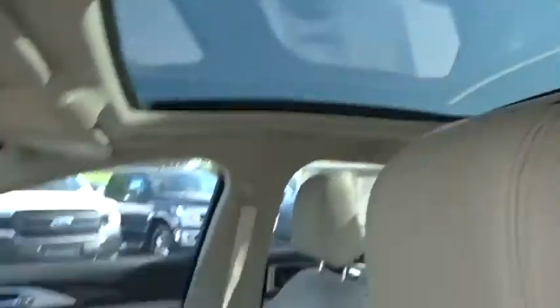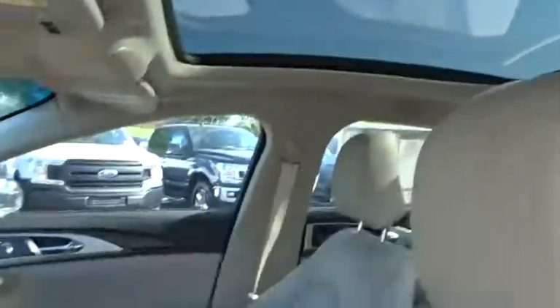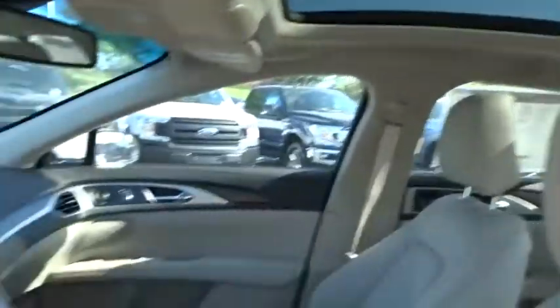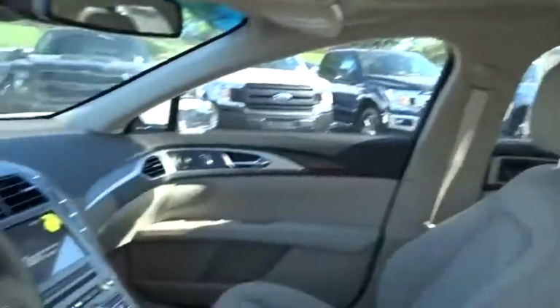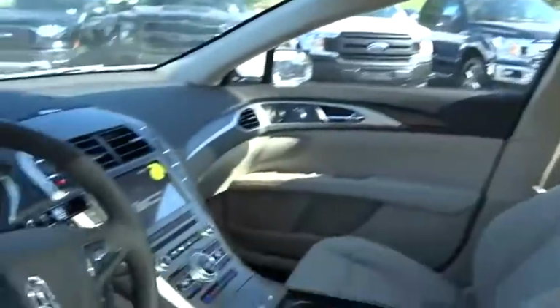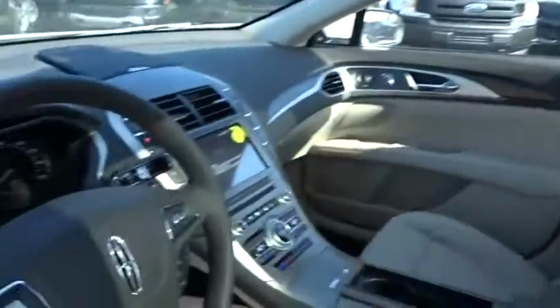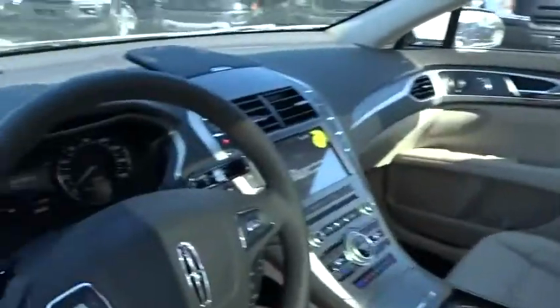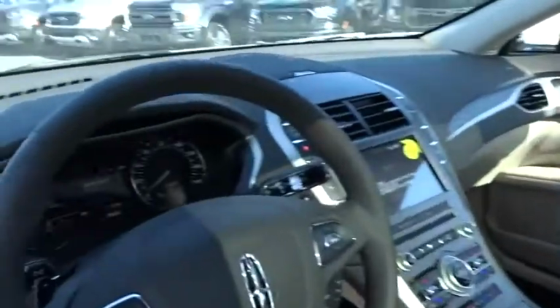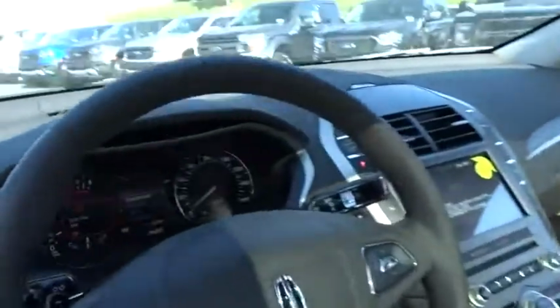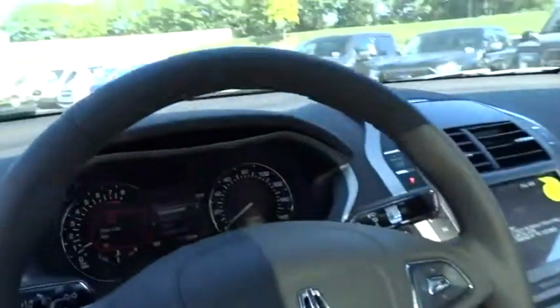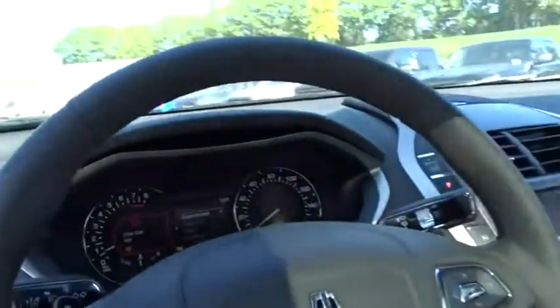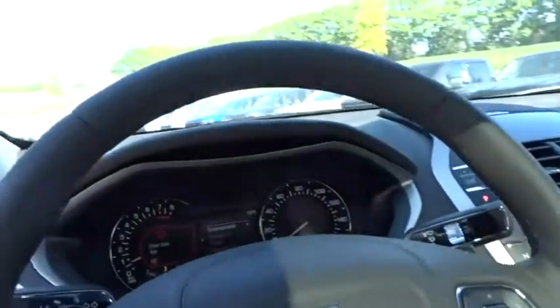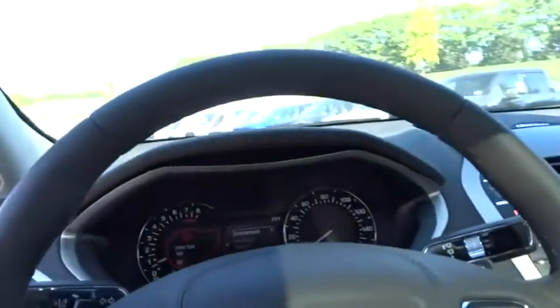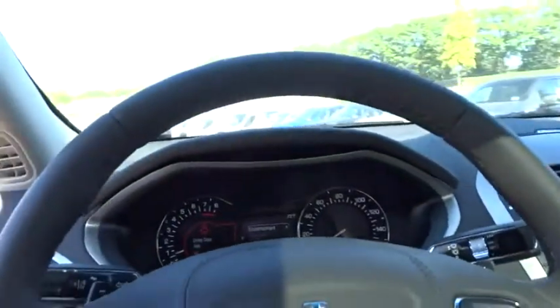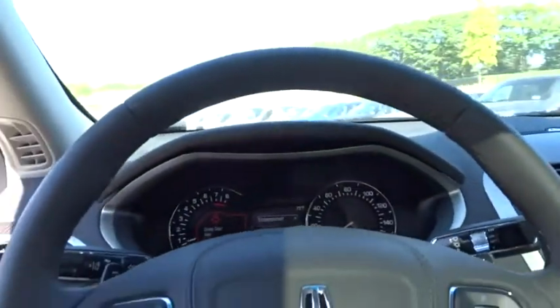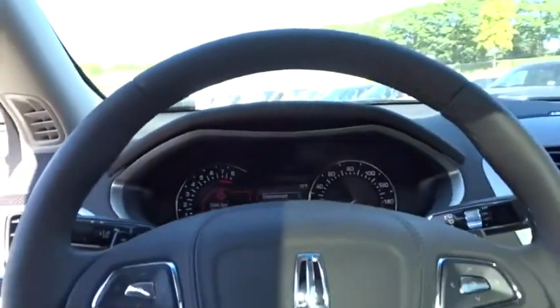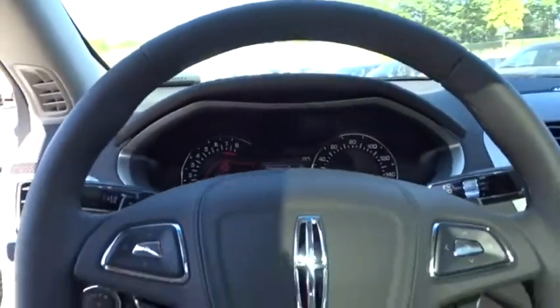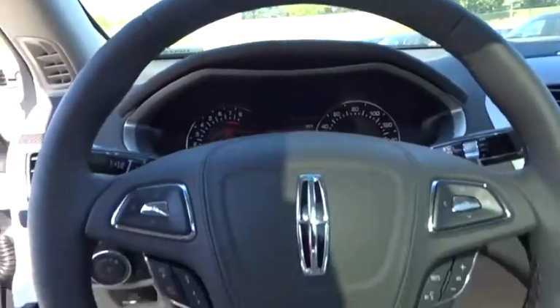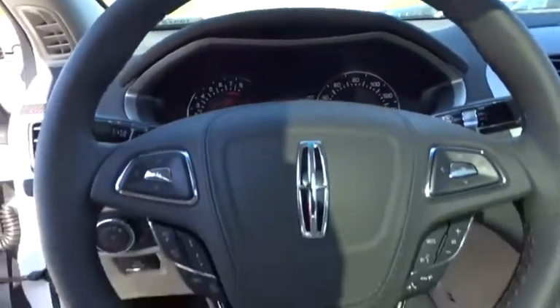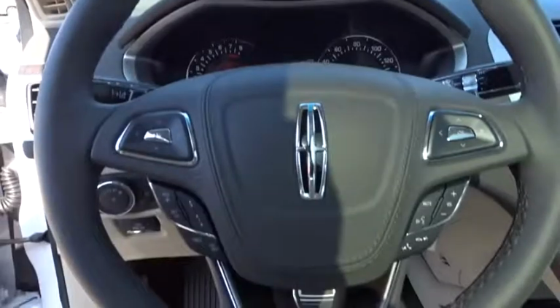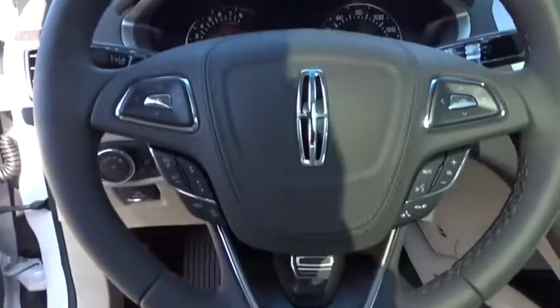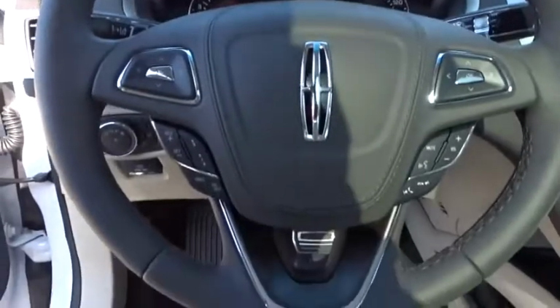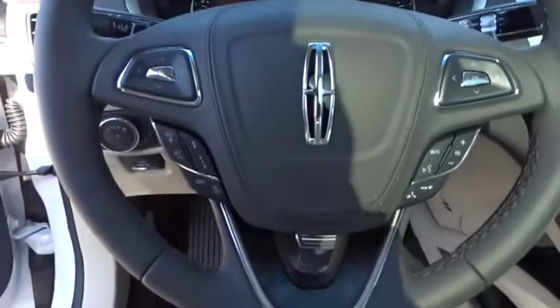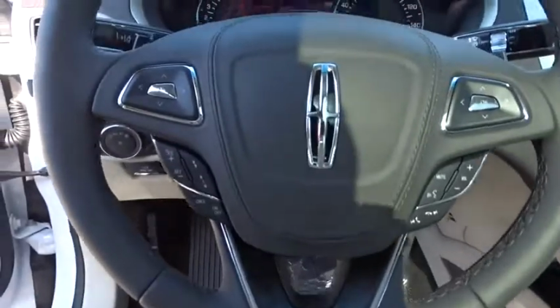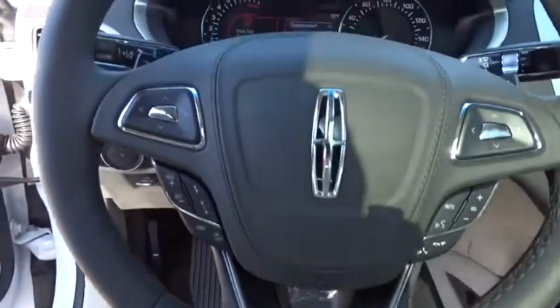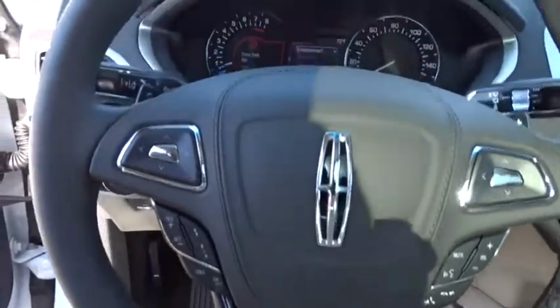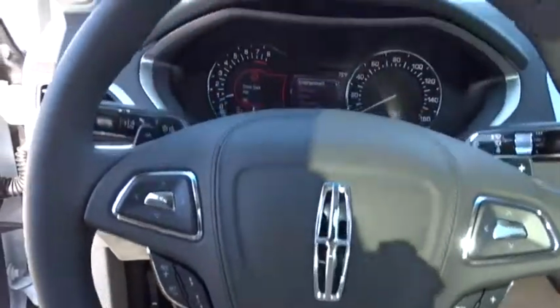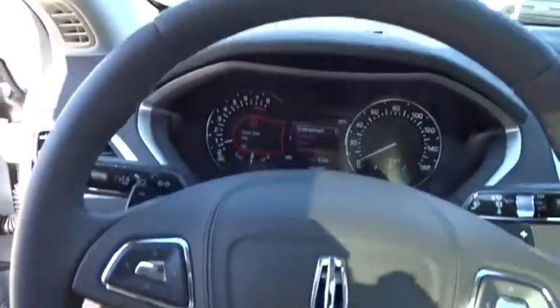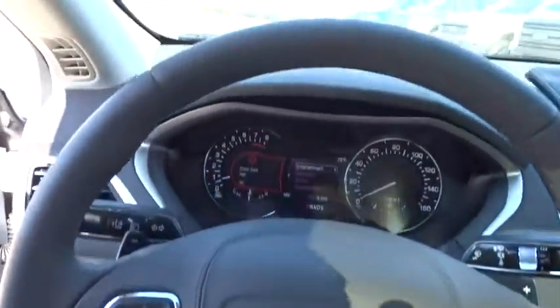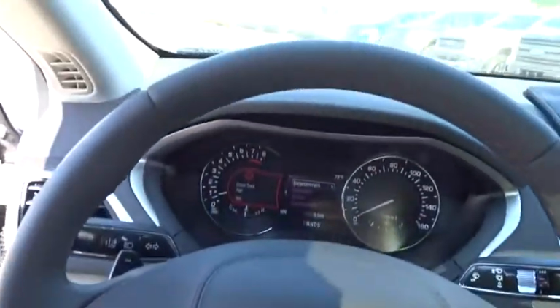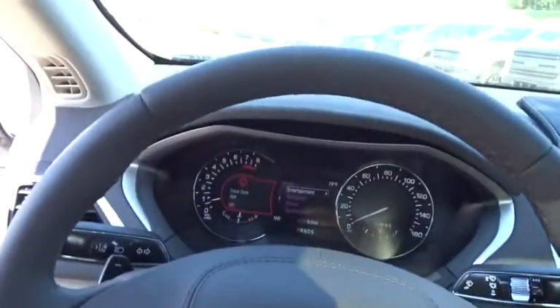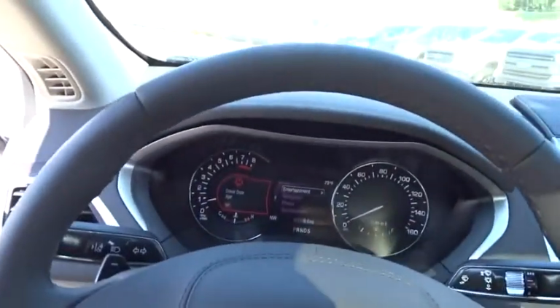Power steering, cruise control, four-wheel disc brakes, keyless start. Come take a test drive today.